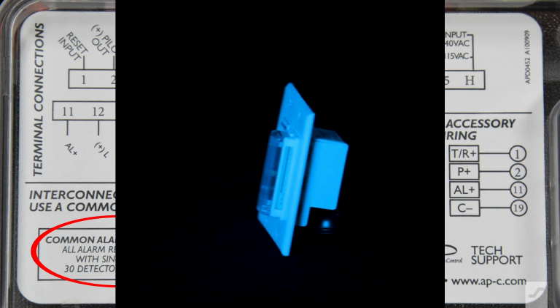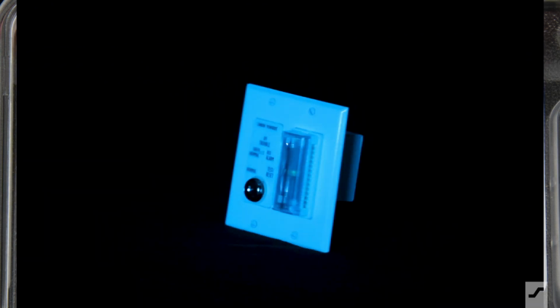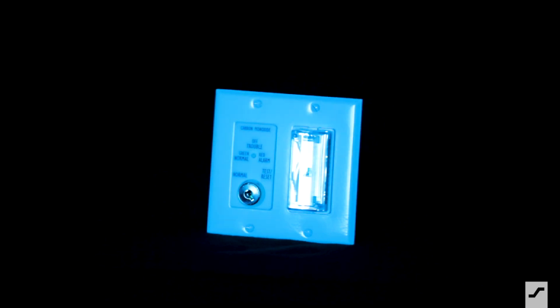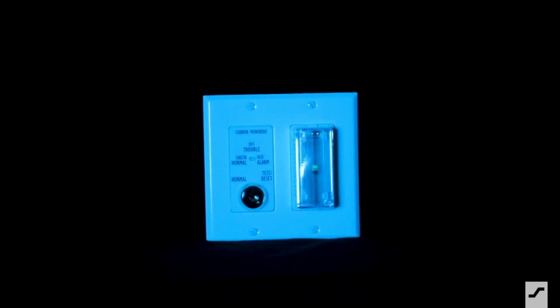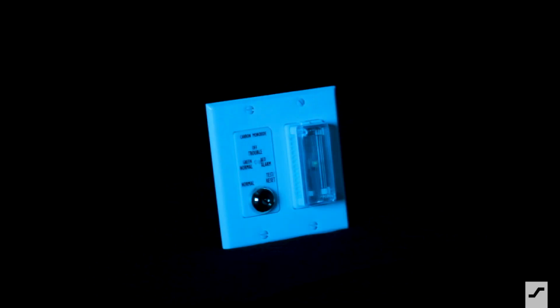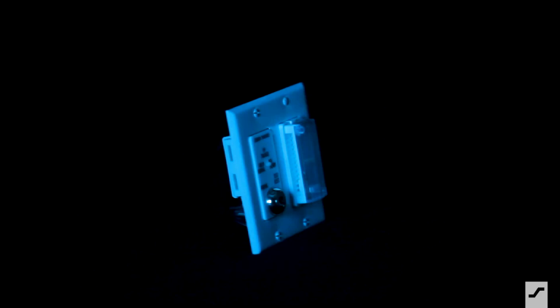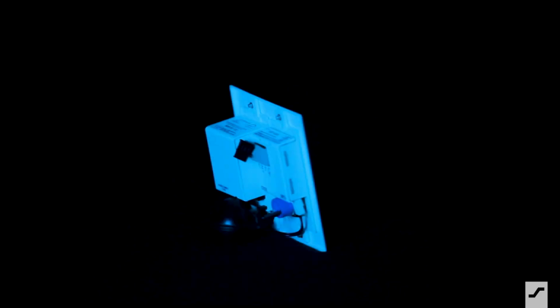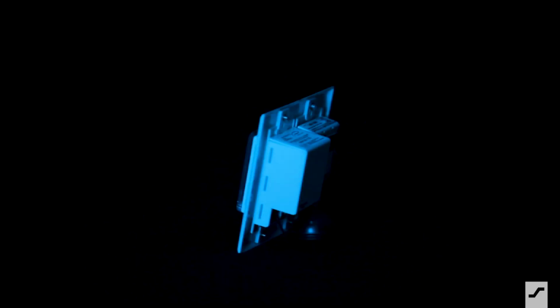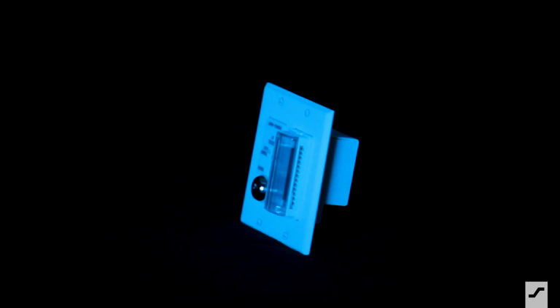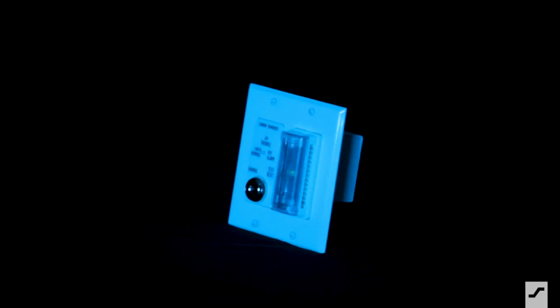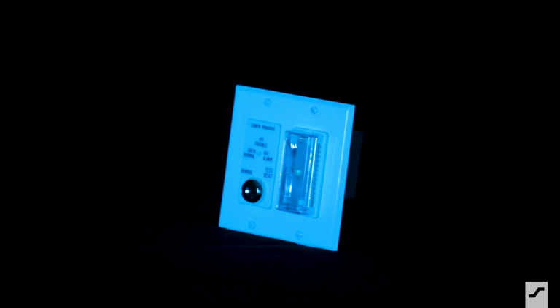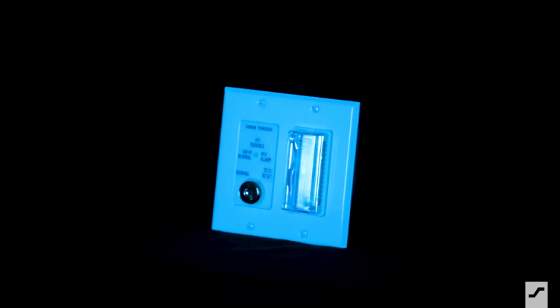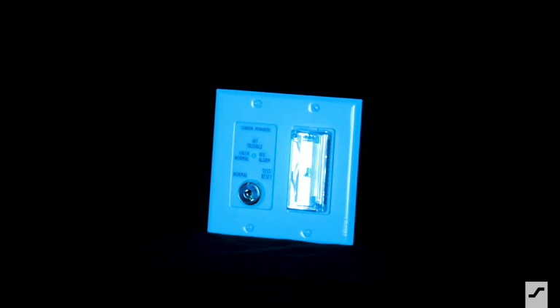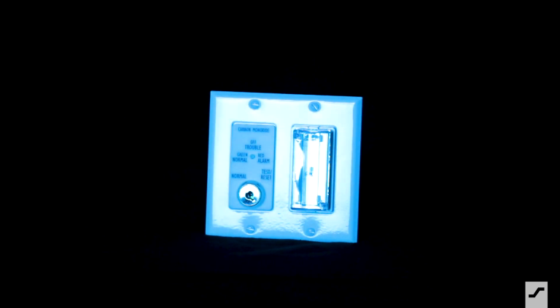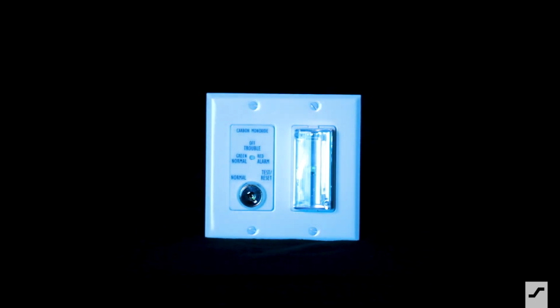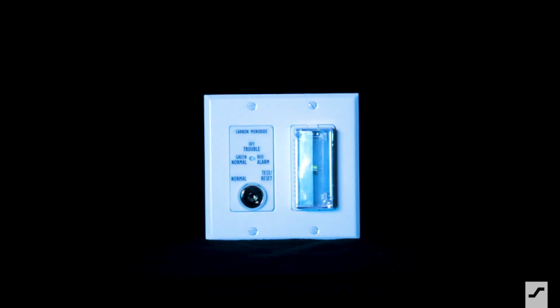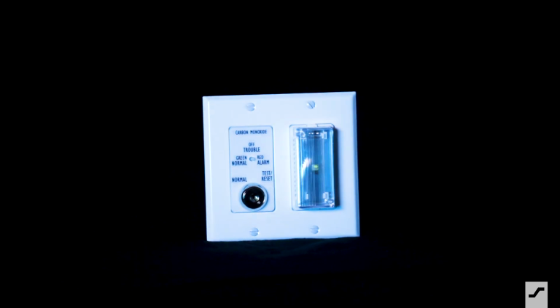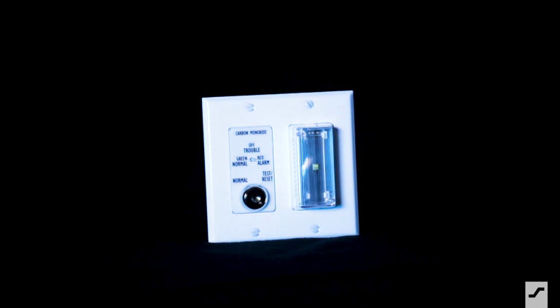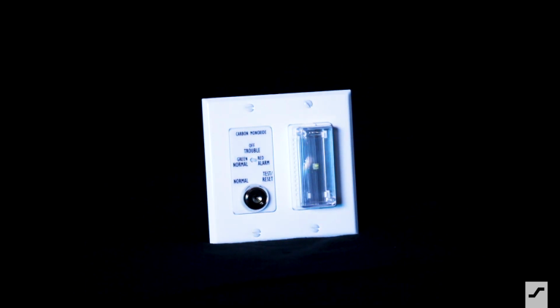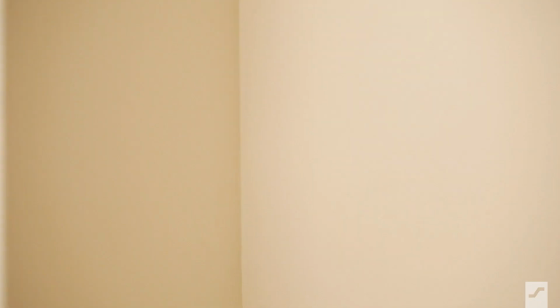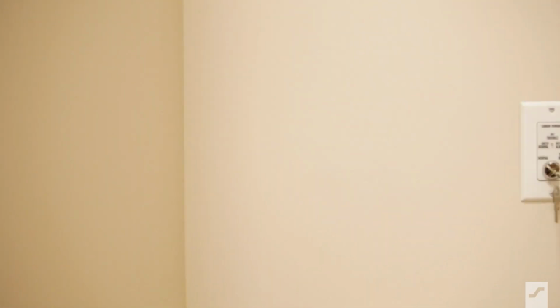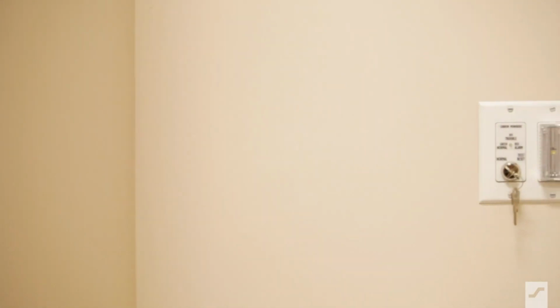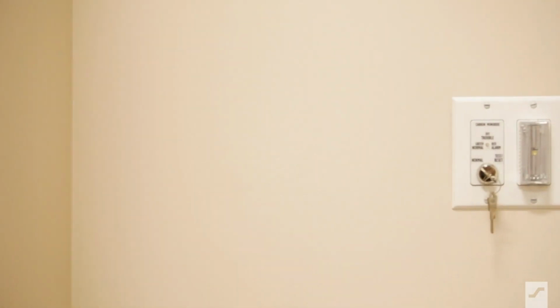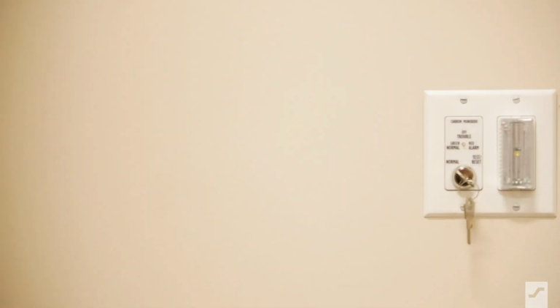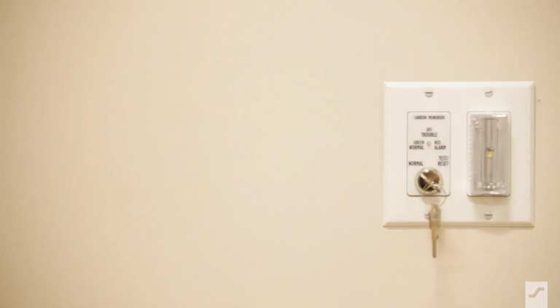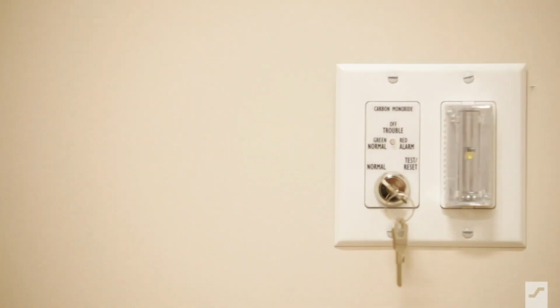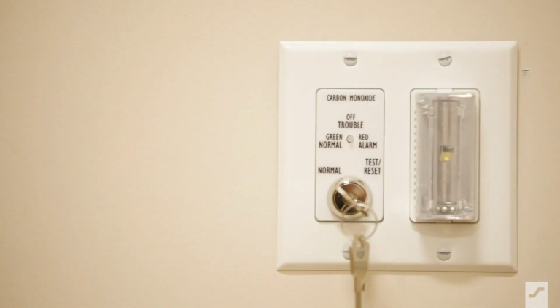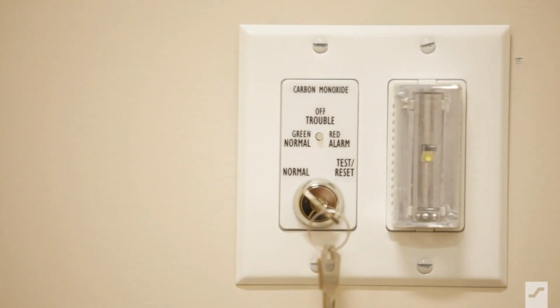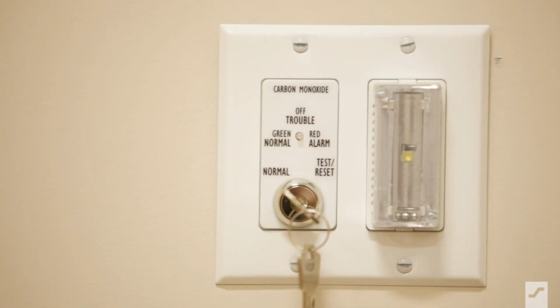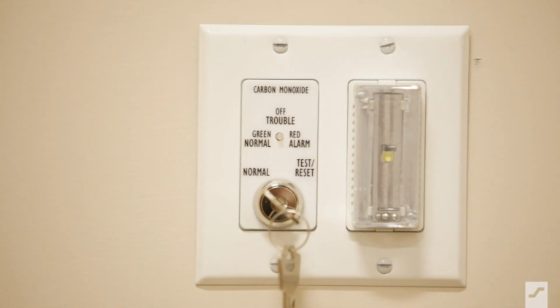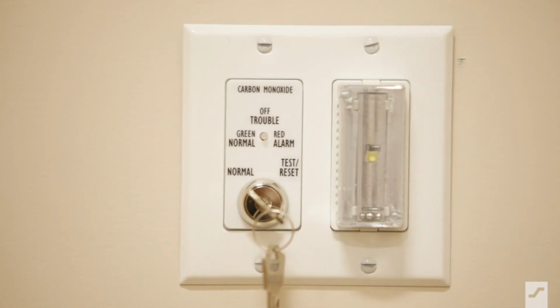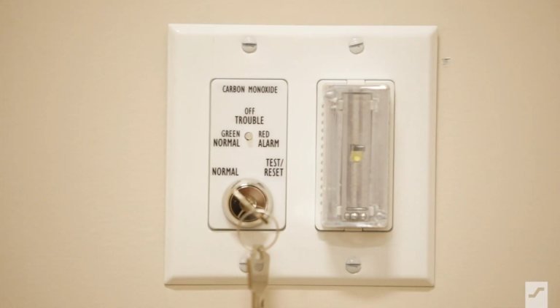Our MSR50 remote audibly and visually notifies building safety personnel when carbon monoxide is present.